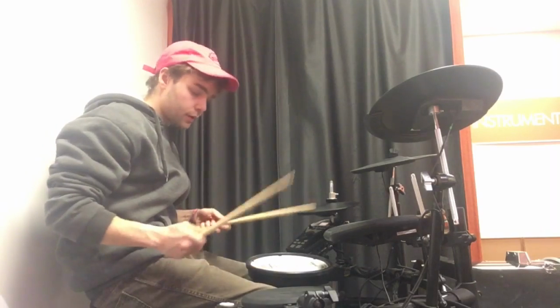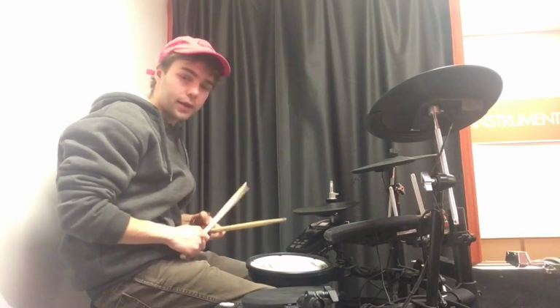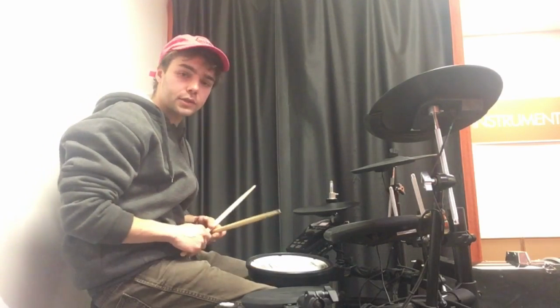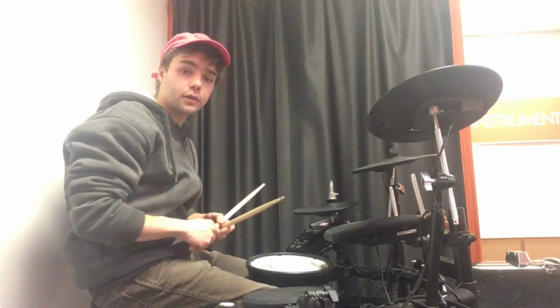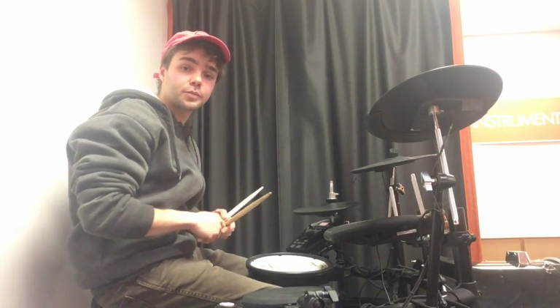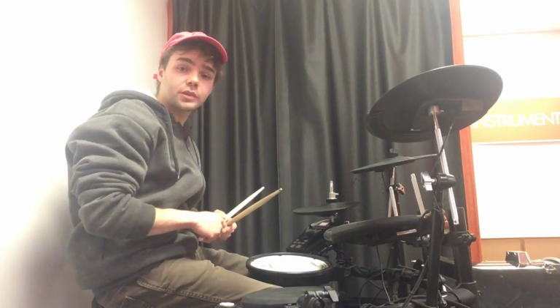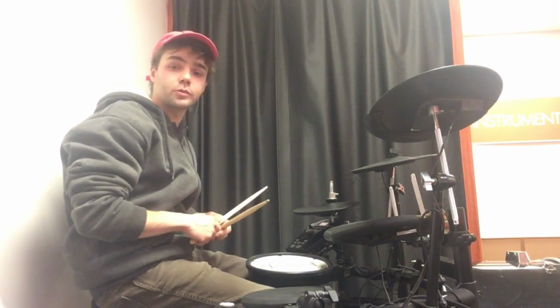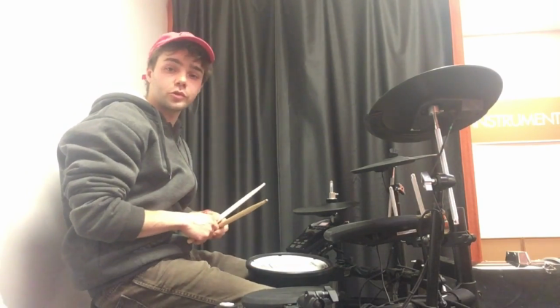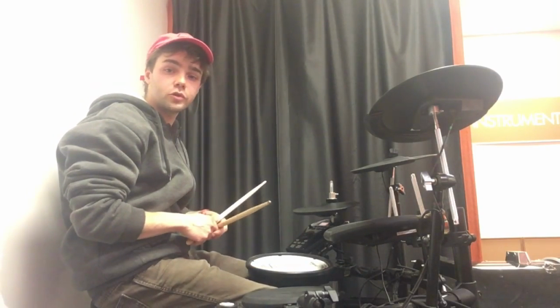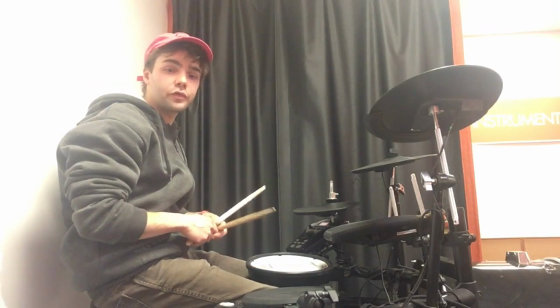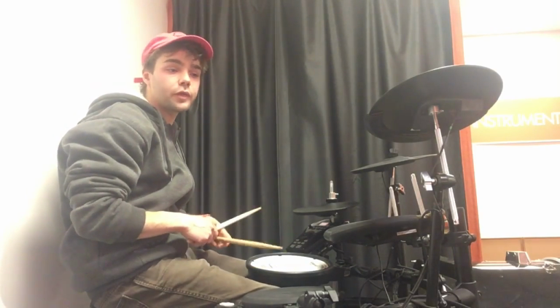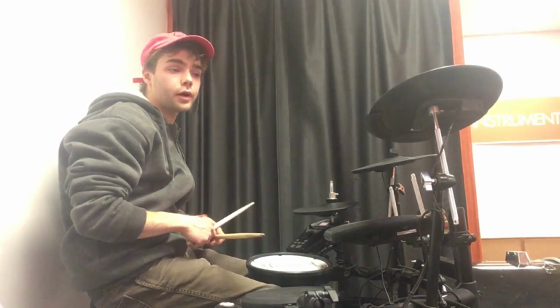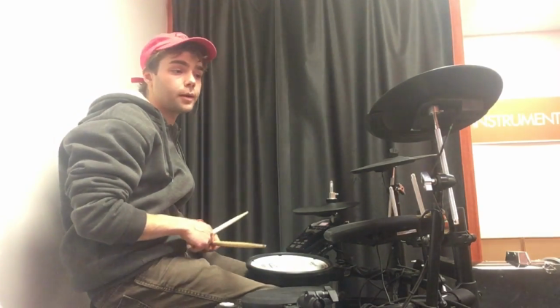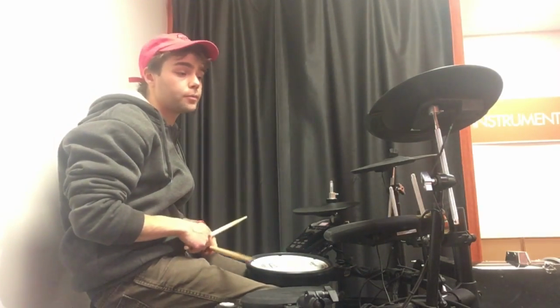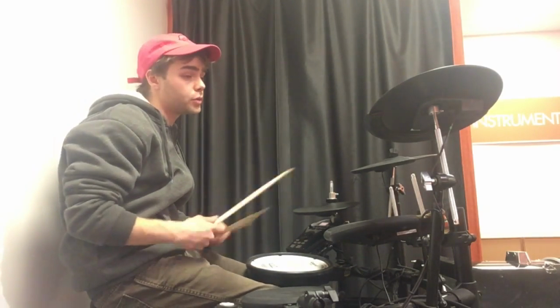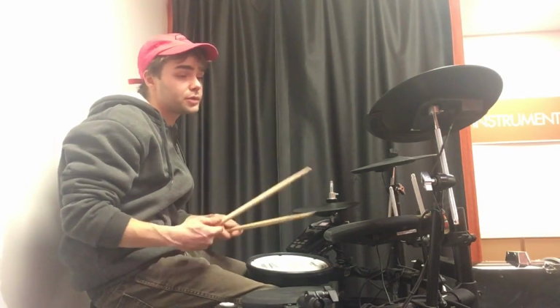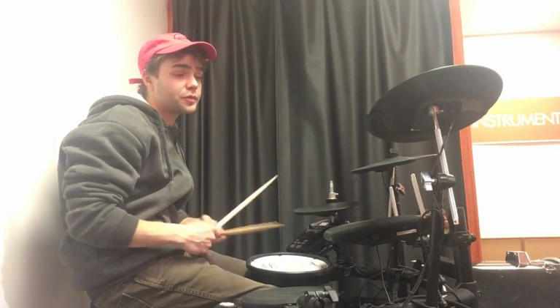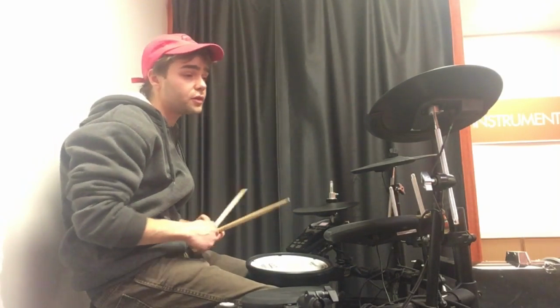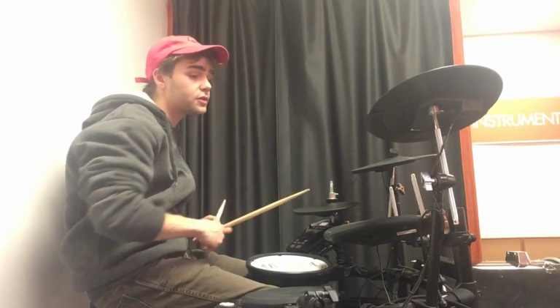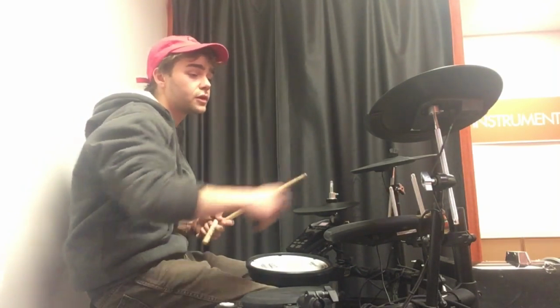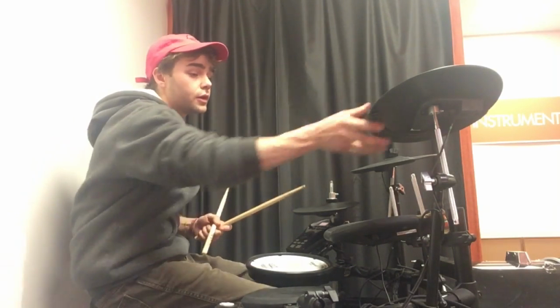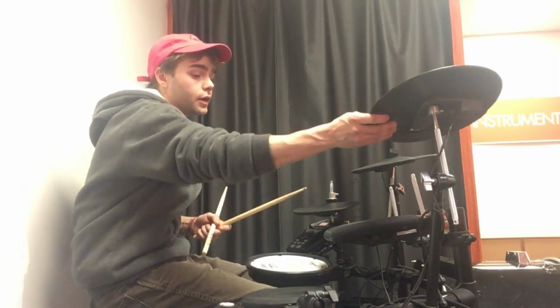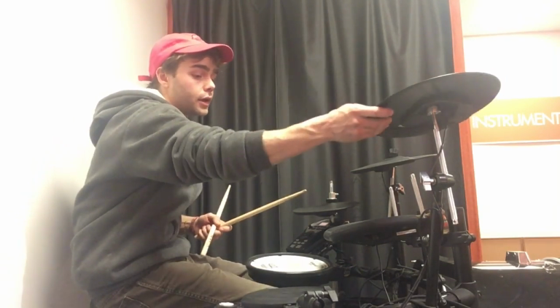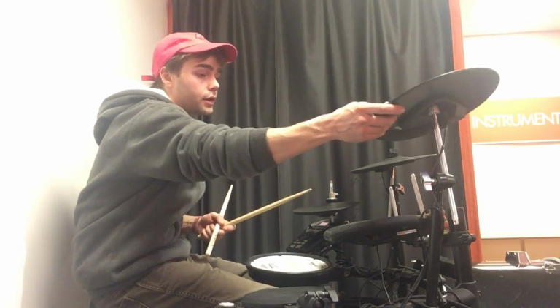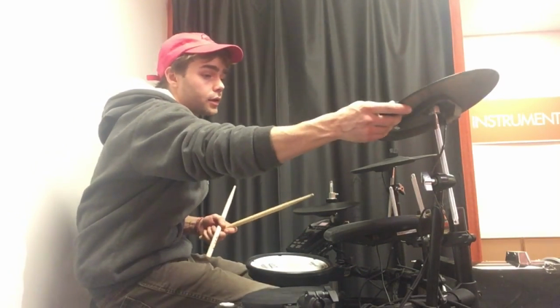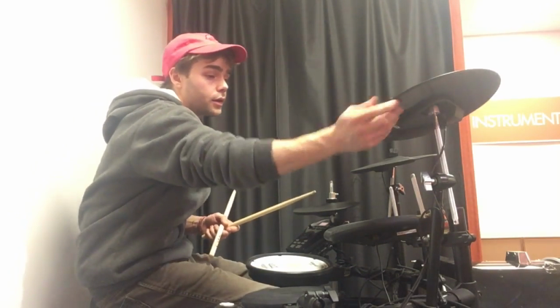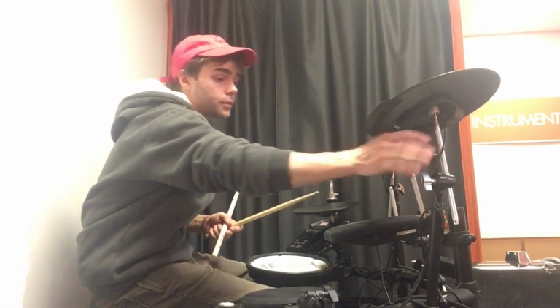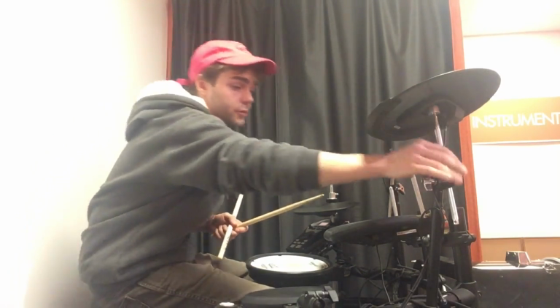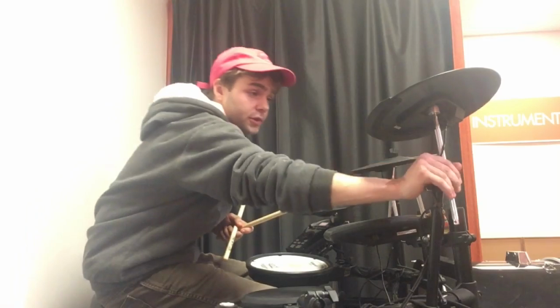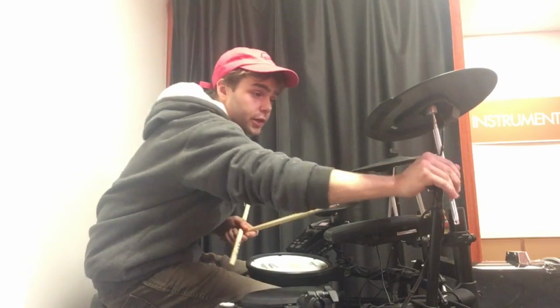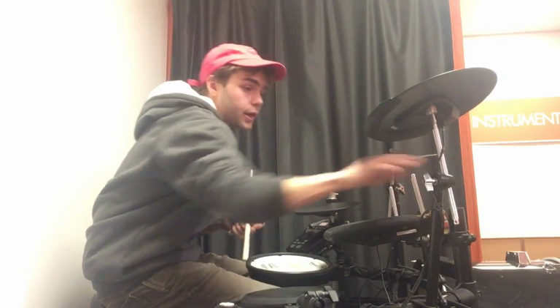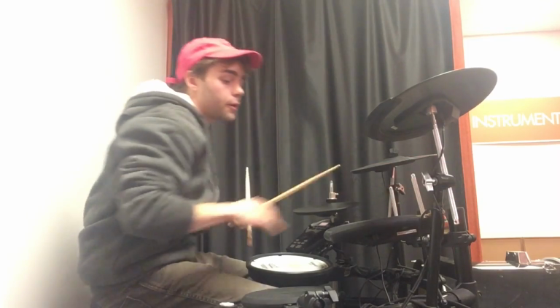Okay, so let's play some groove, play some fills, and let's check it out.